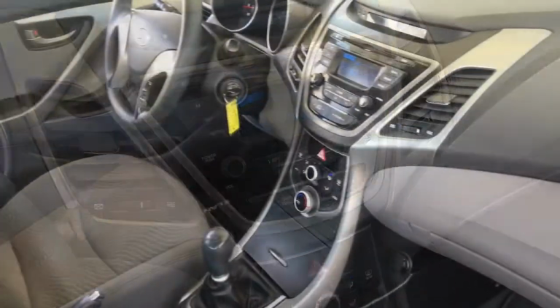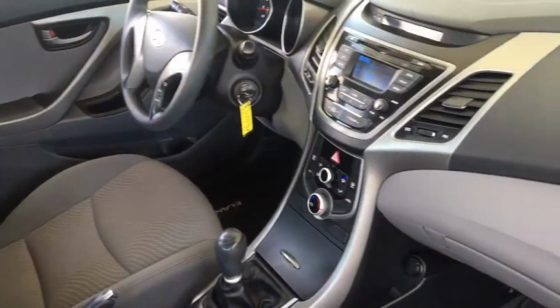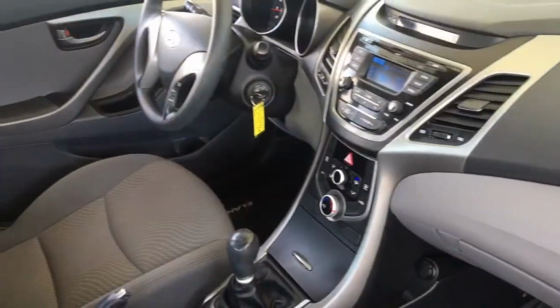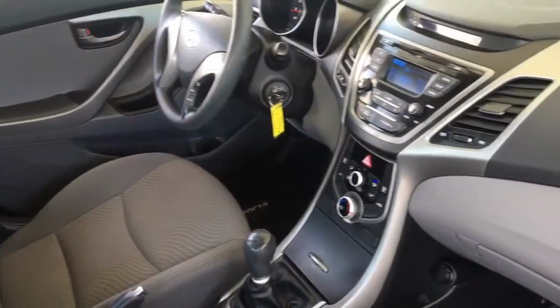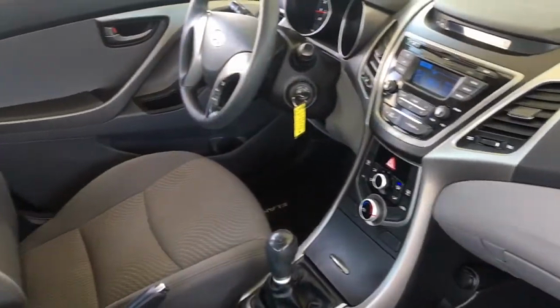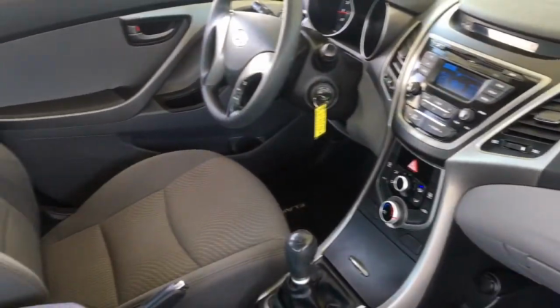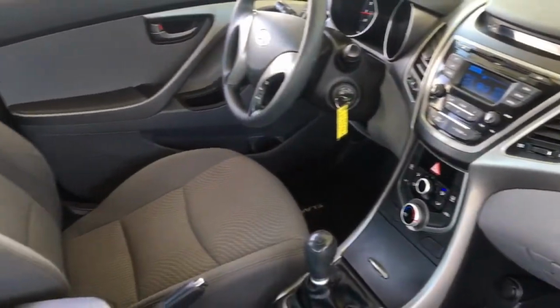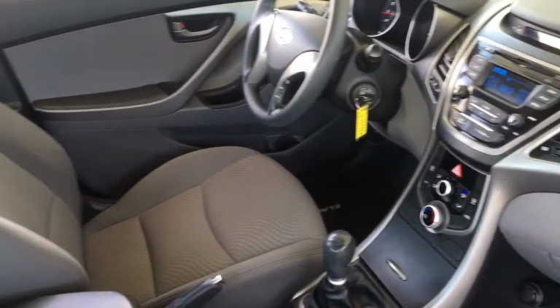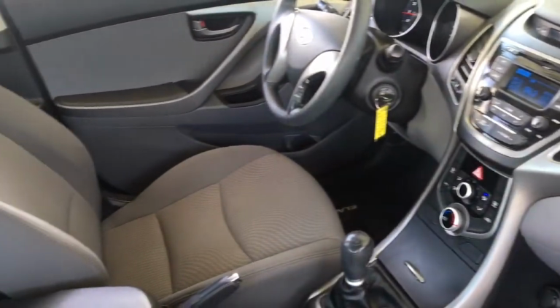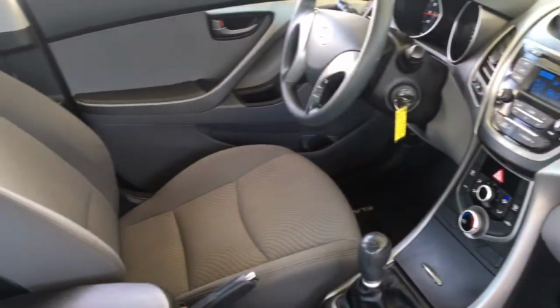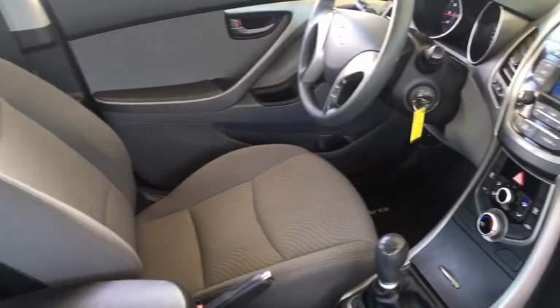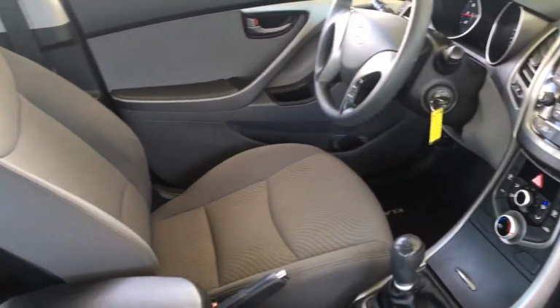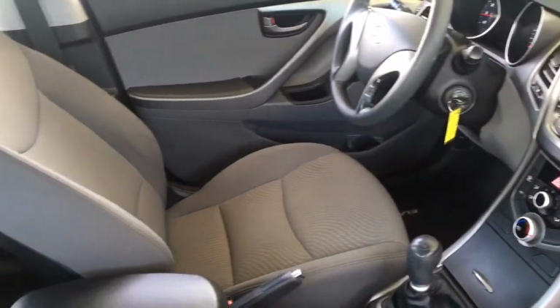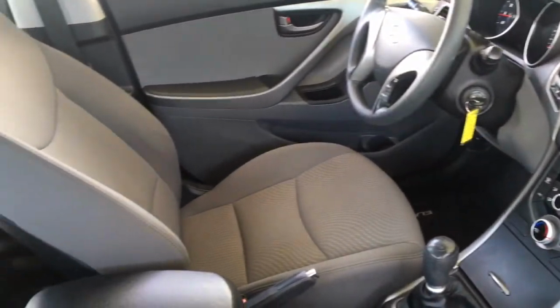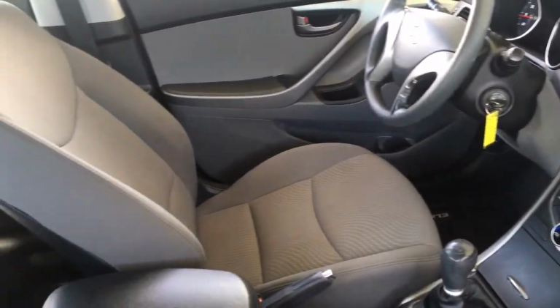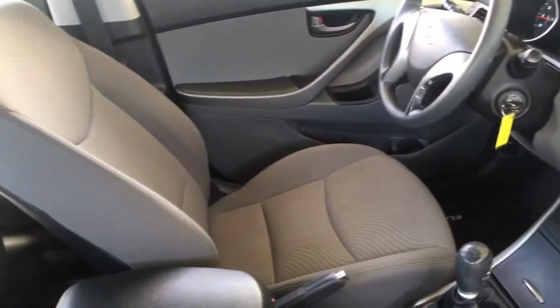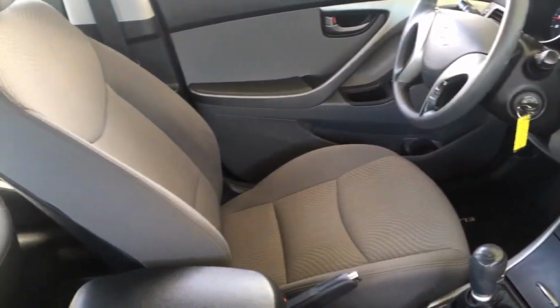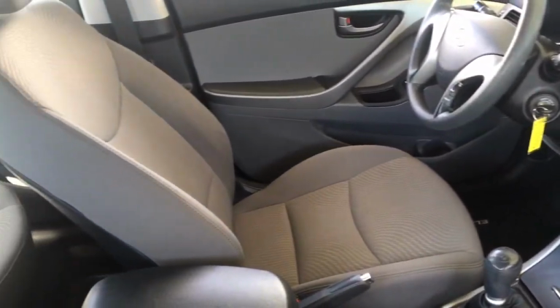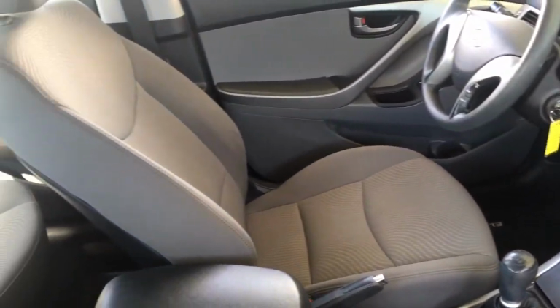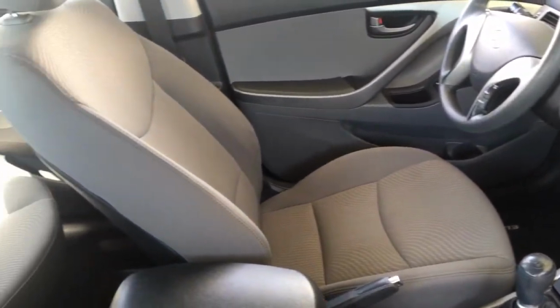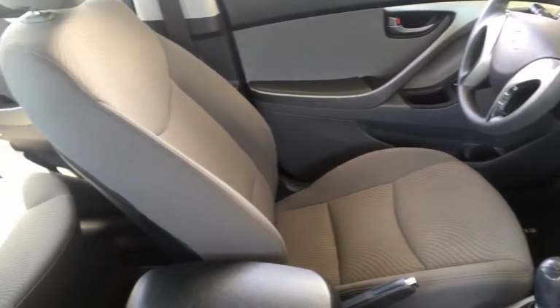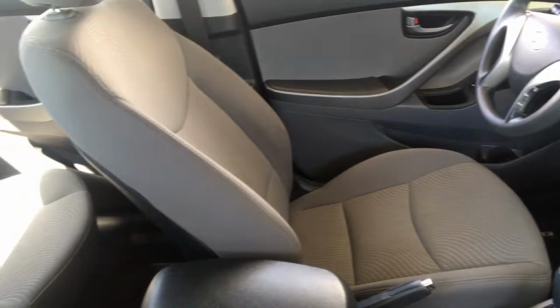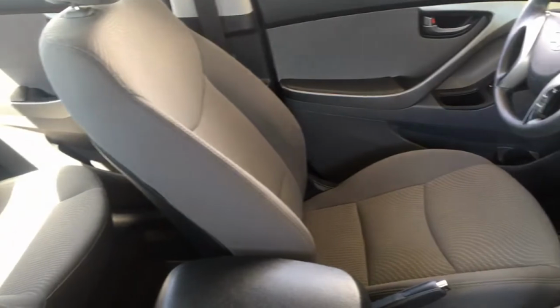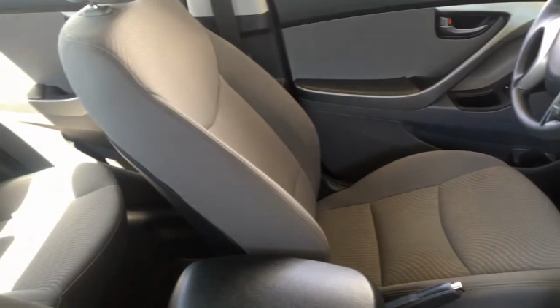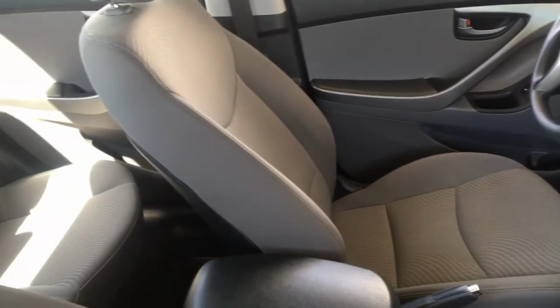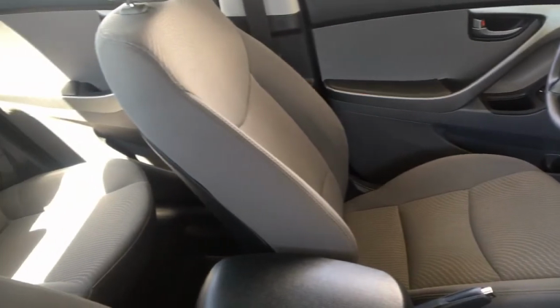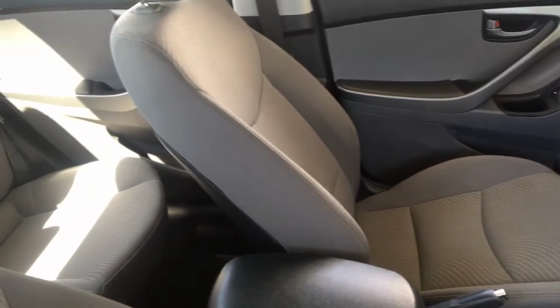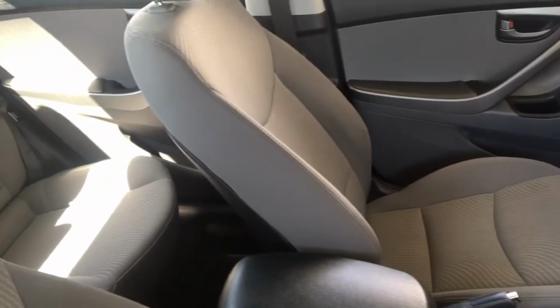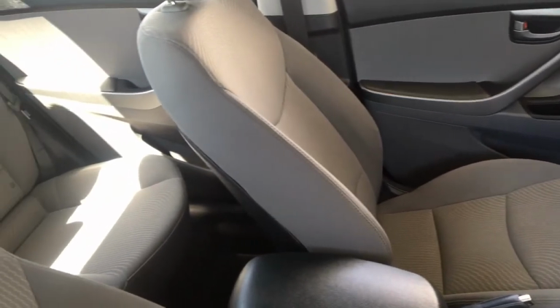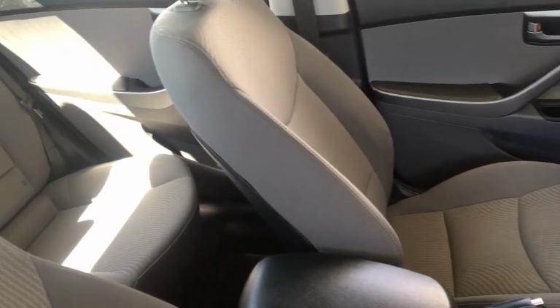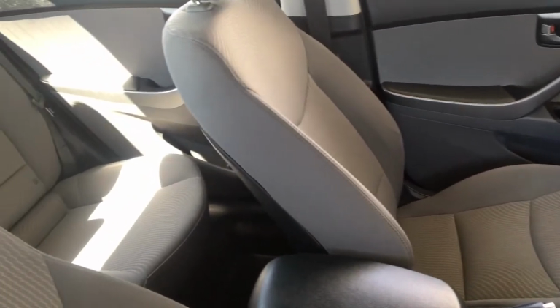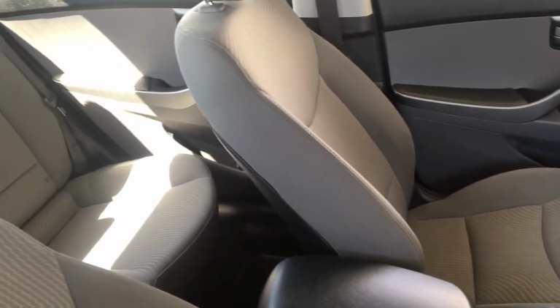In the back, there is seating for three and a fold-down center armrest, as well as 60/40 folding seats.